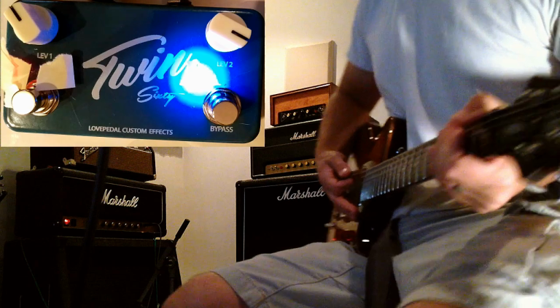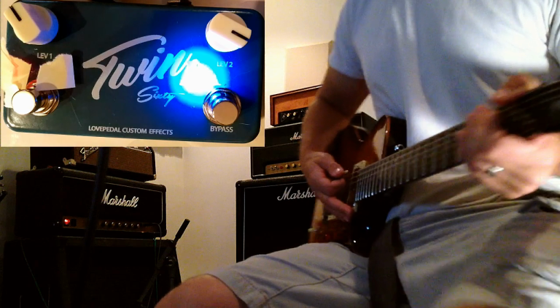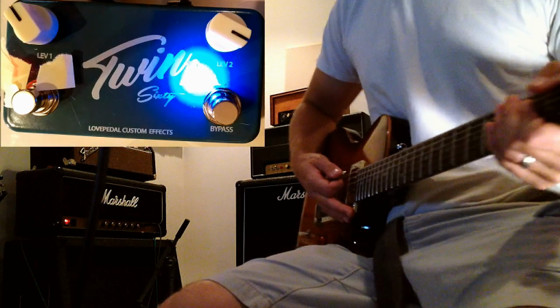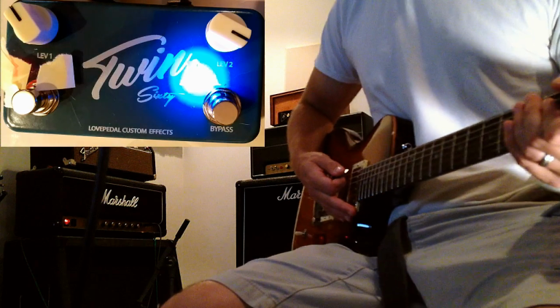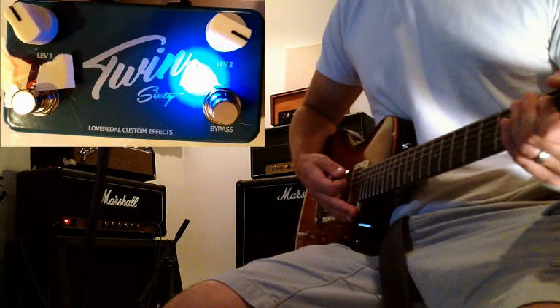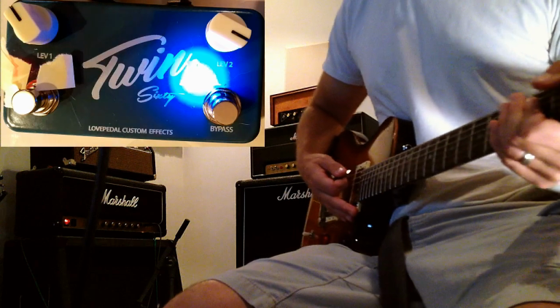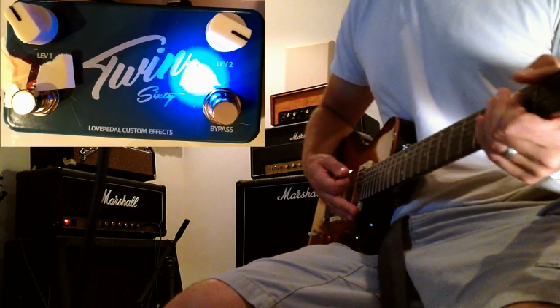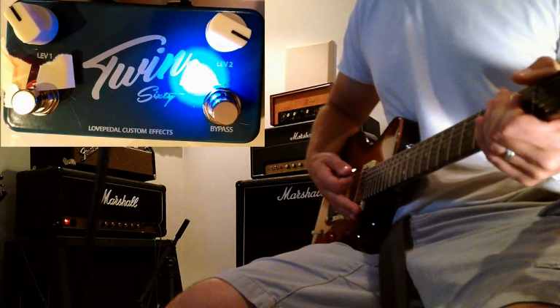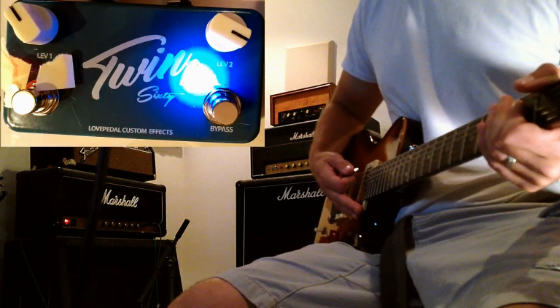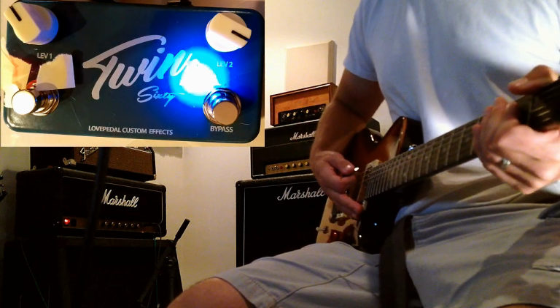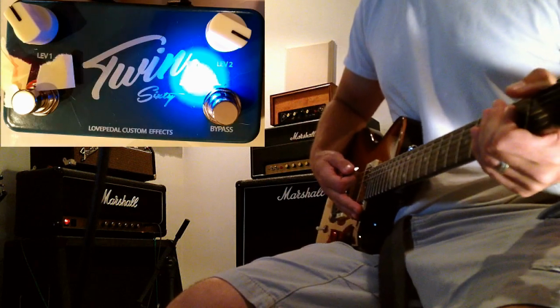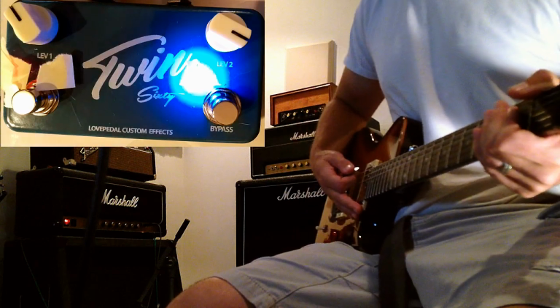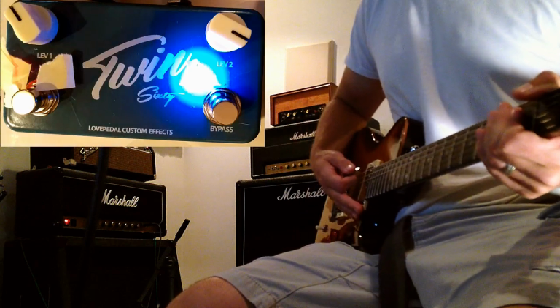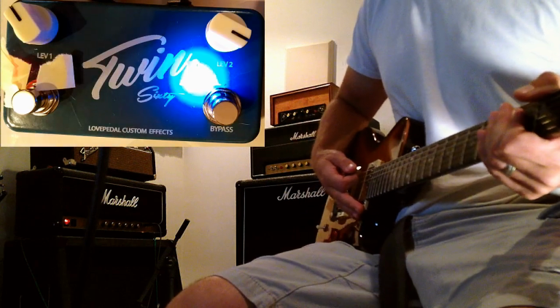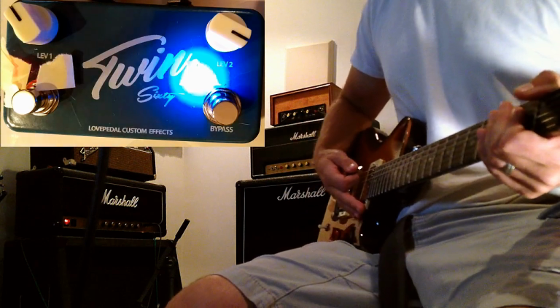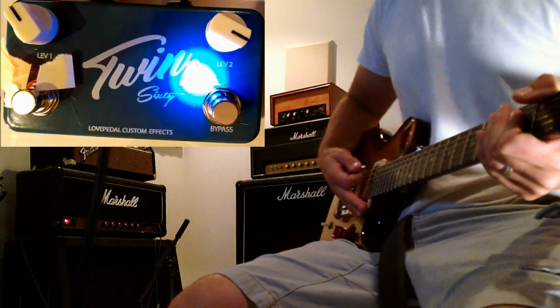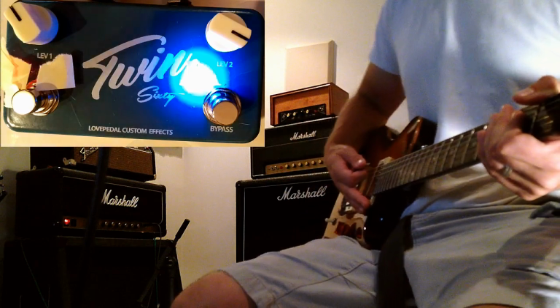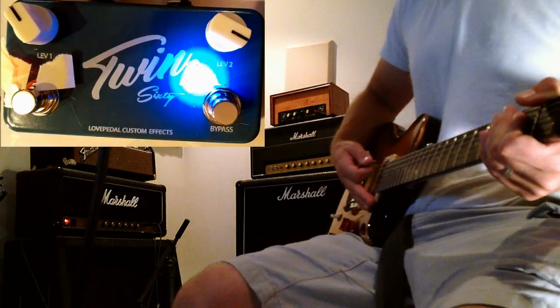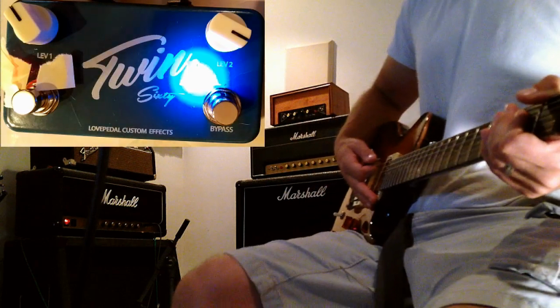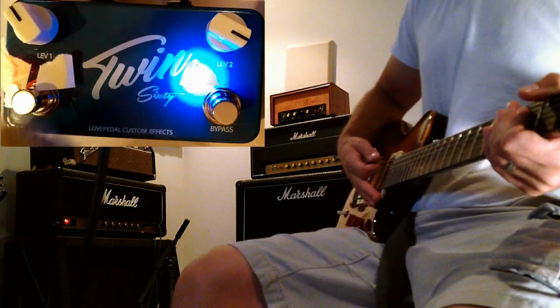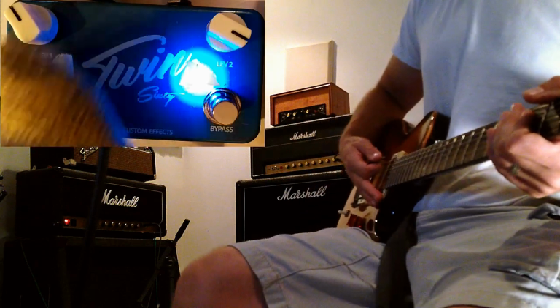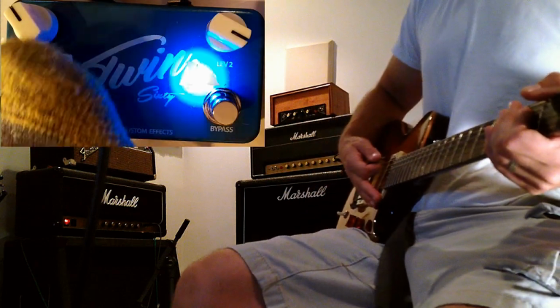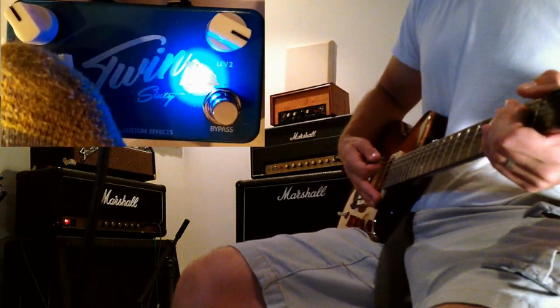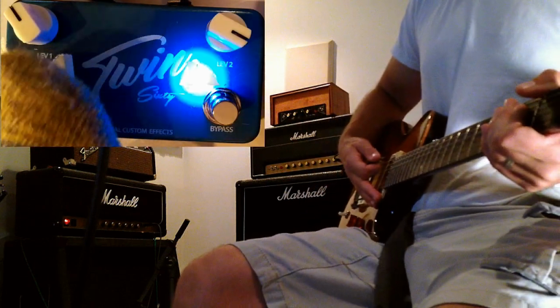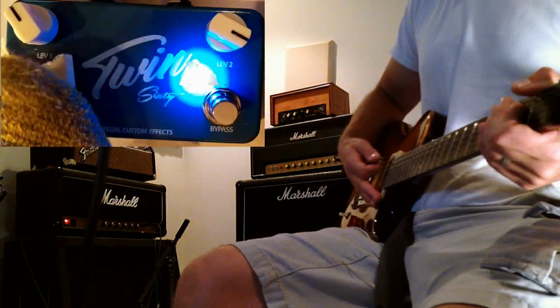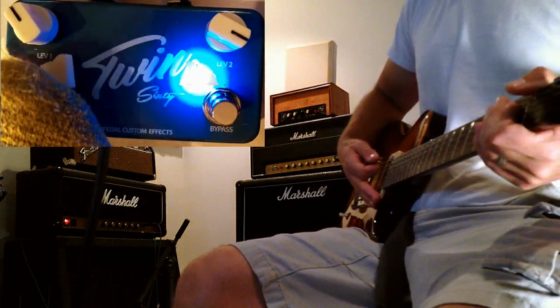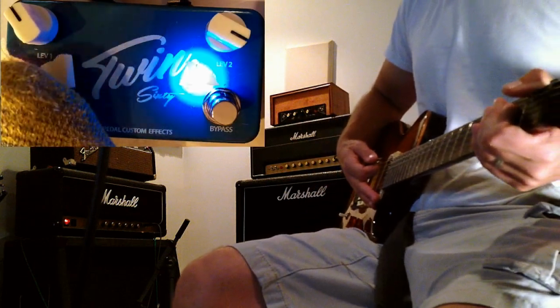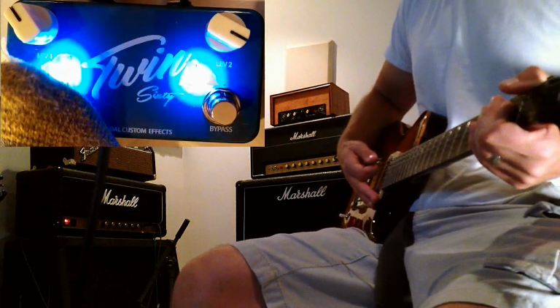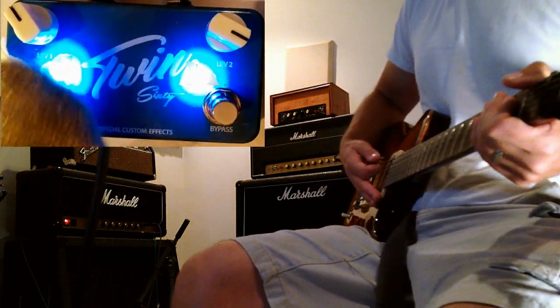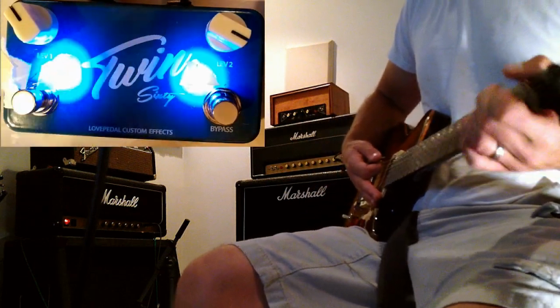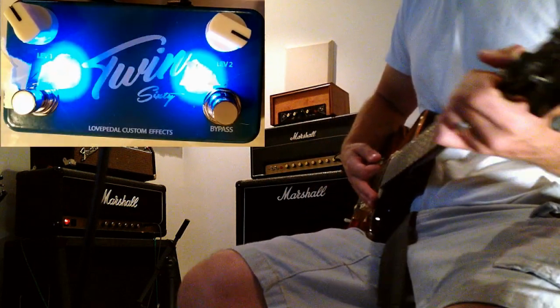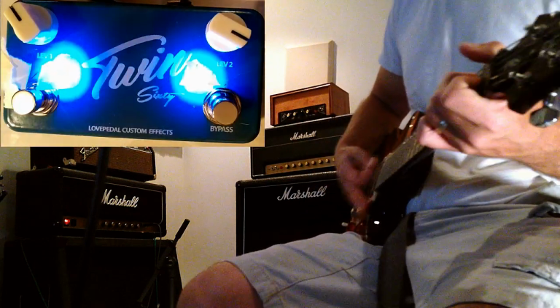Alright, now let's switch over to the second channel. This one's up pretty much as high as it will go.